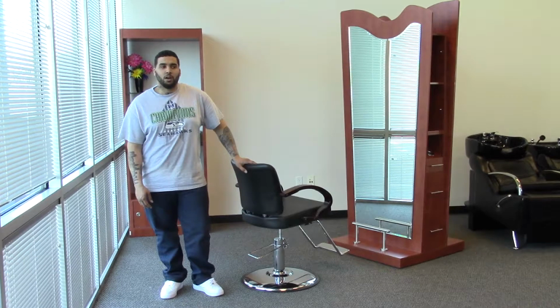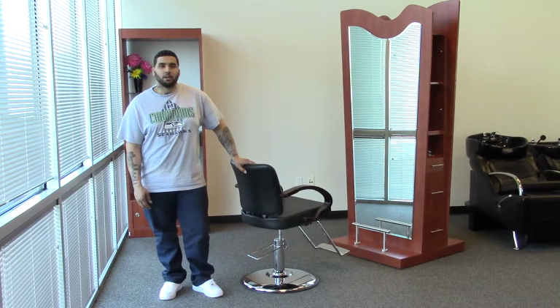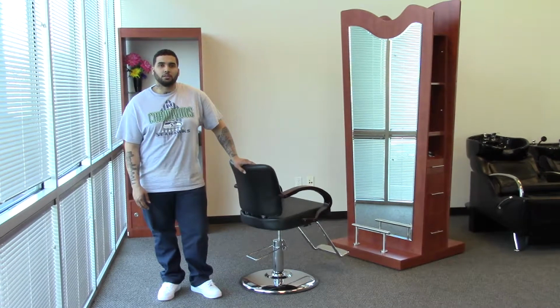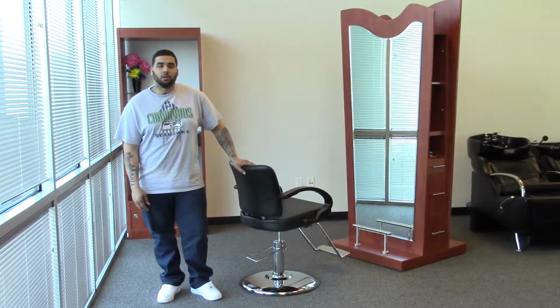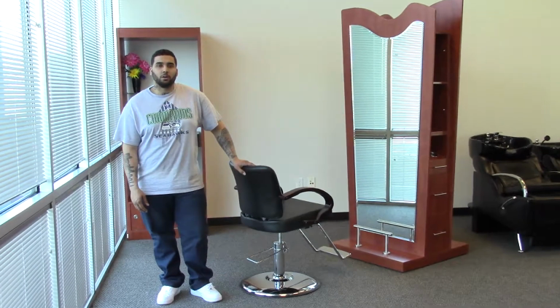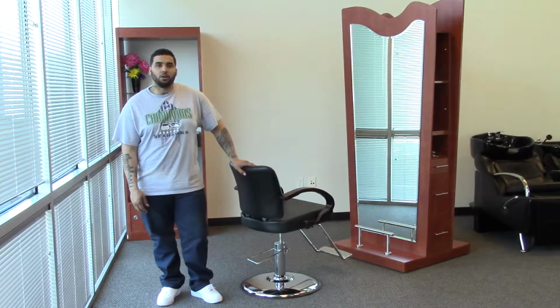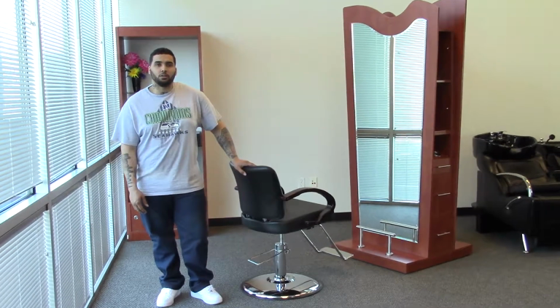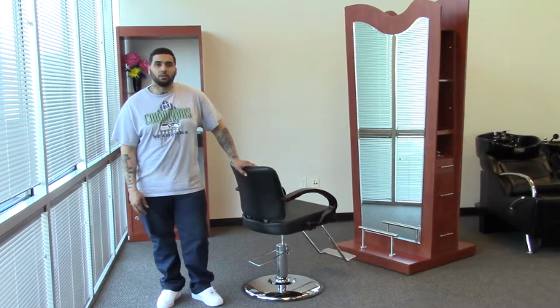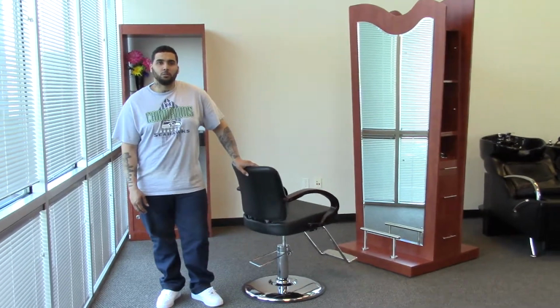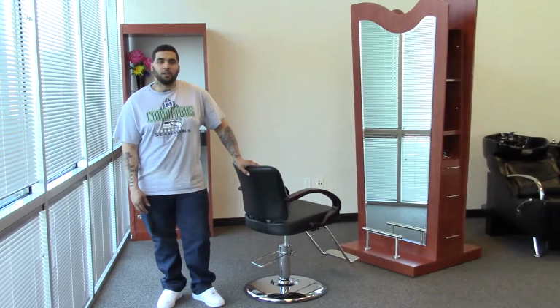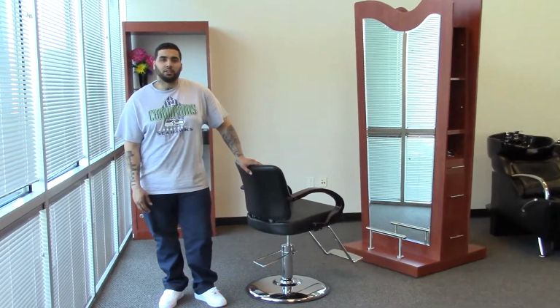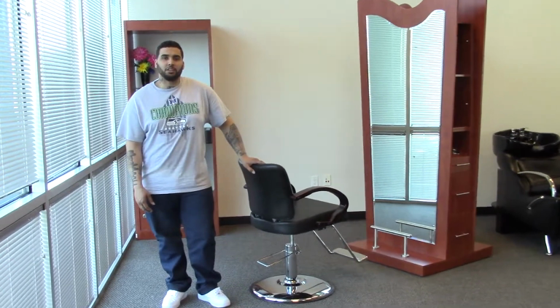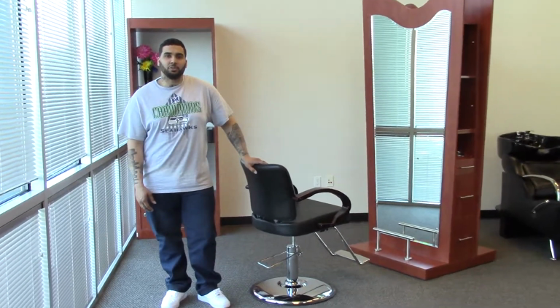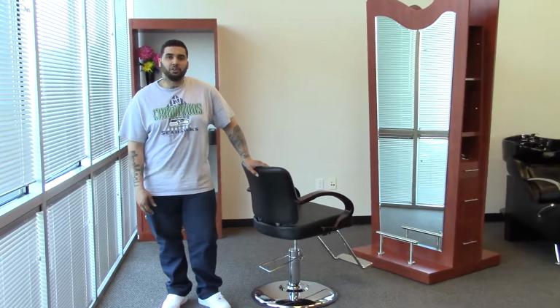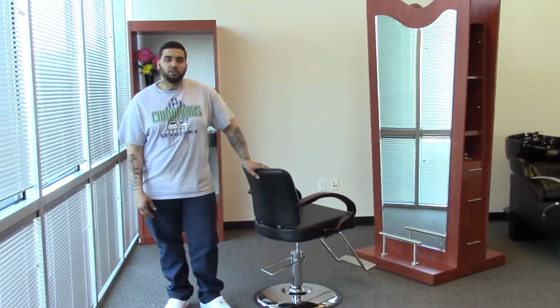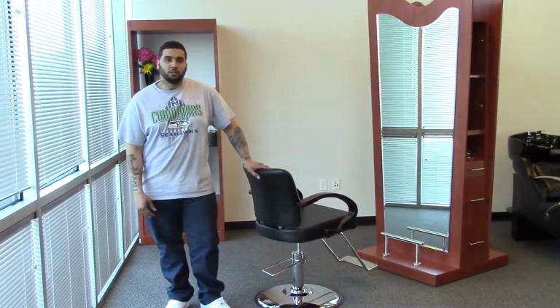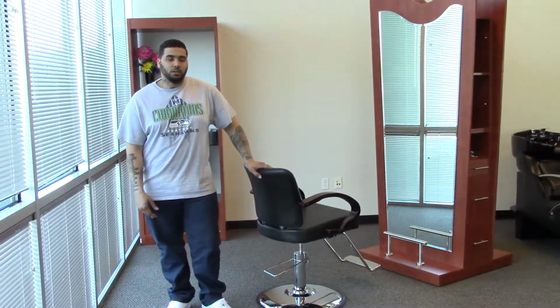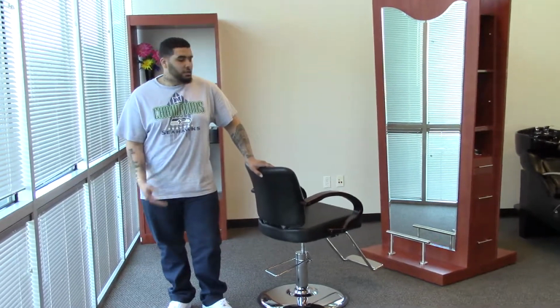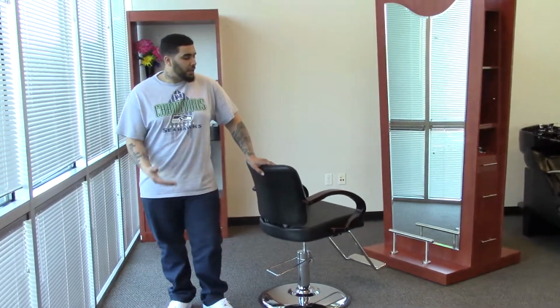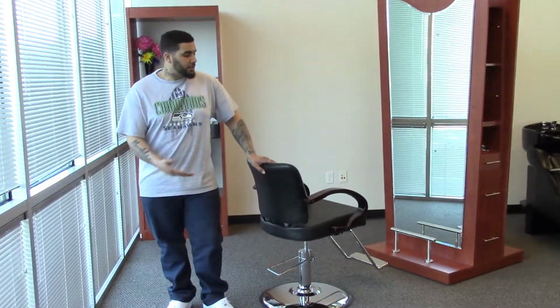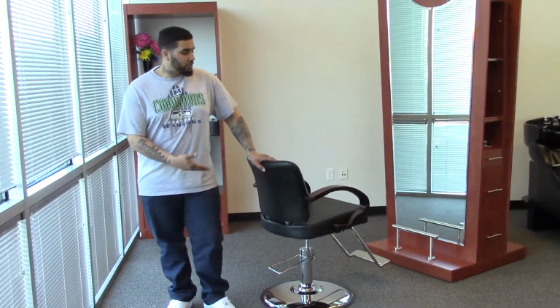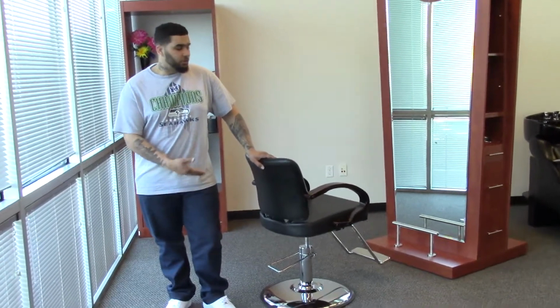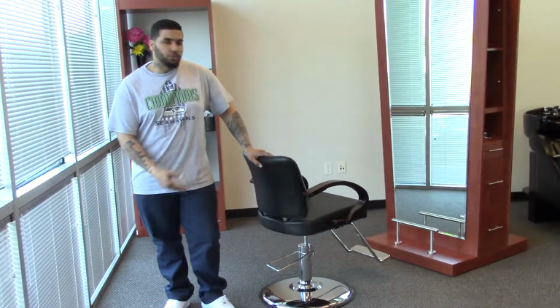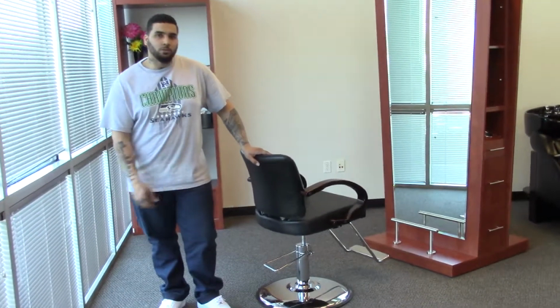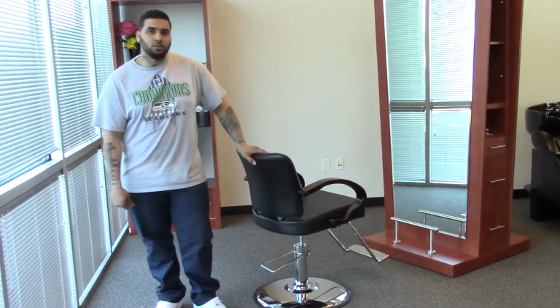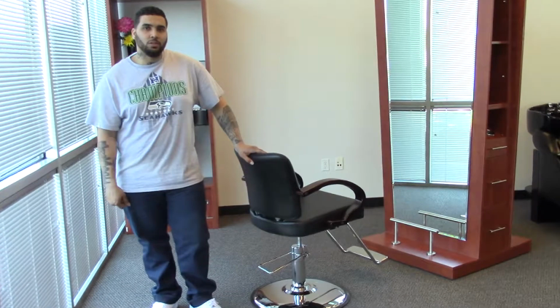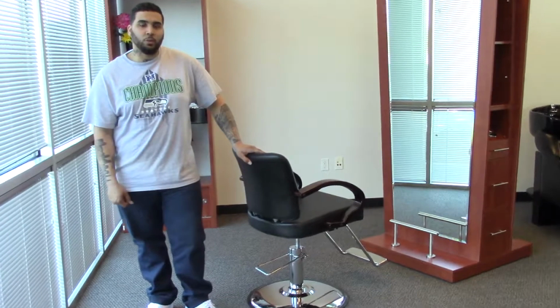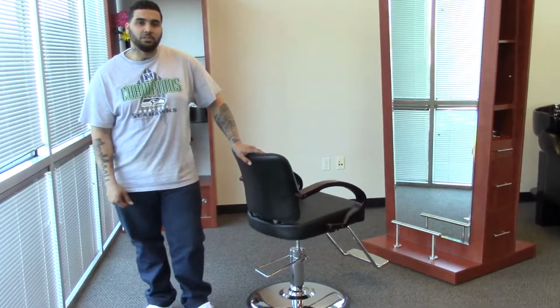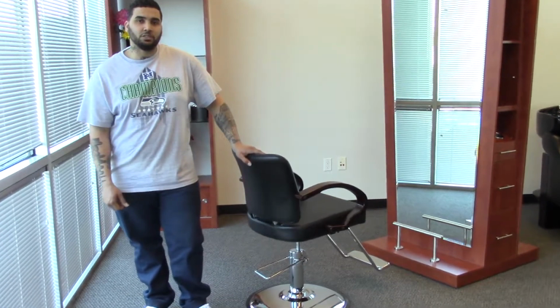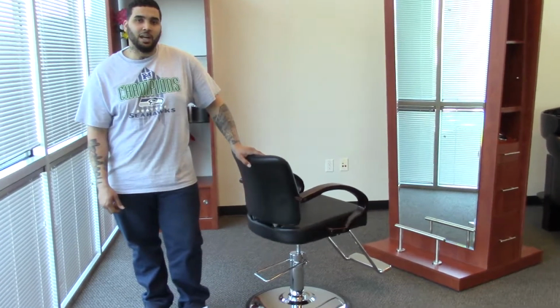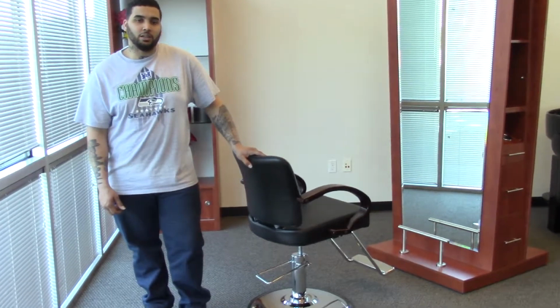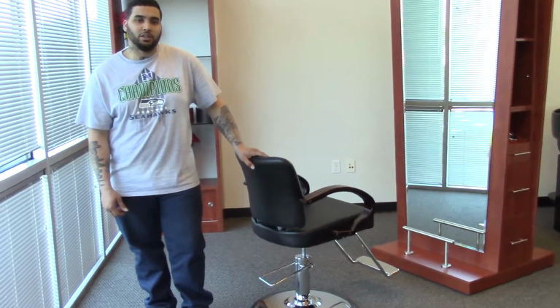Hi, I'm Paul with AGS Beauty and I'd like to introduce you to the Windsor Styling Chair.